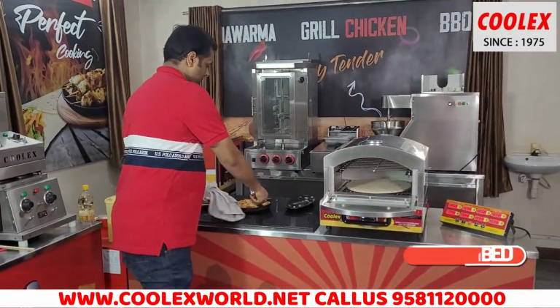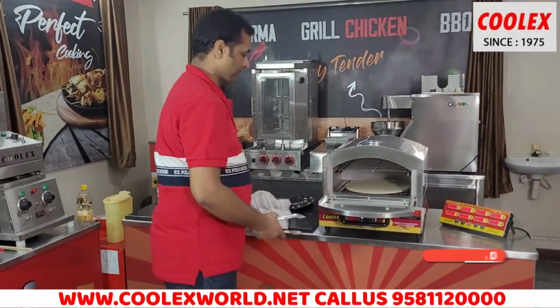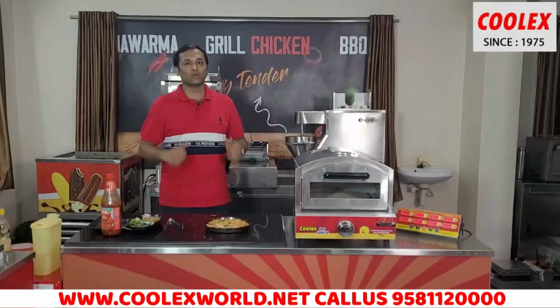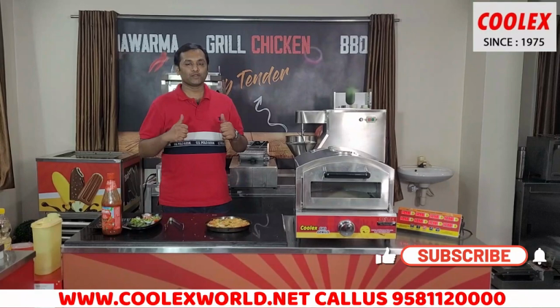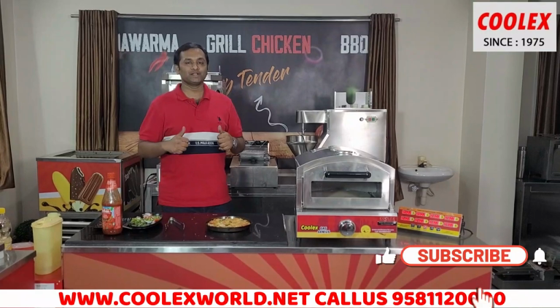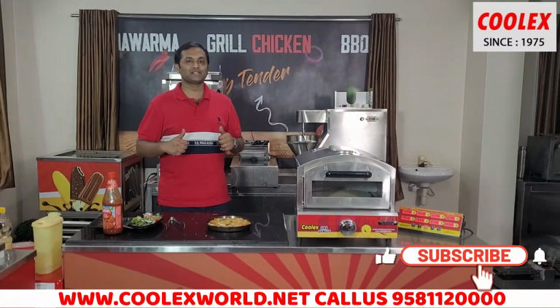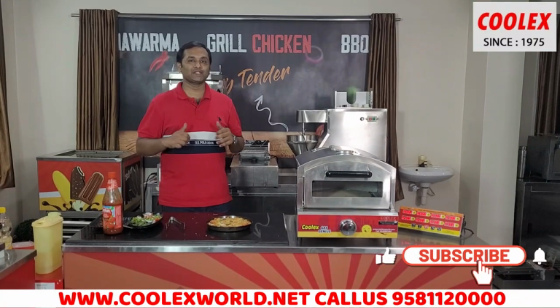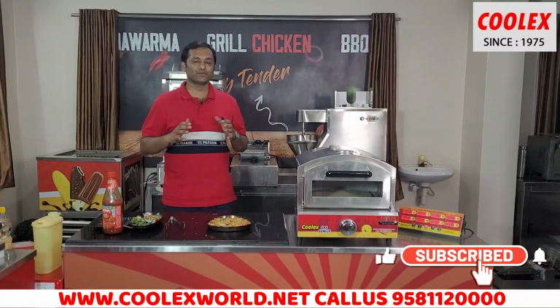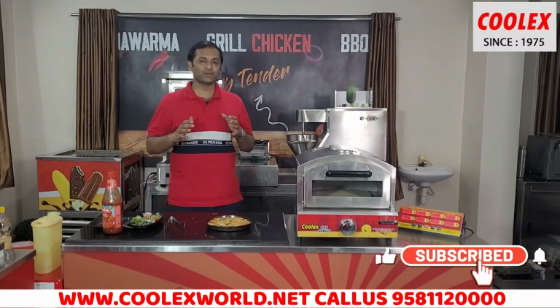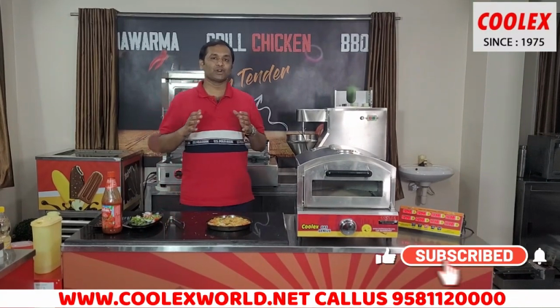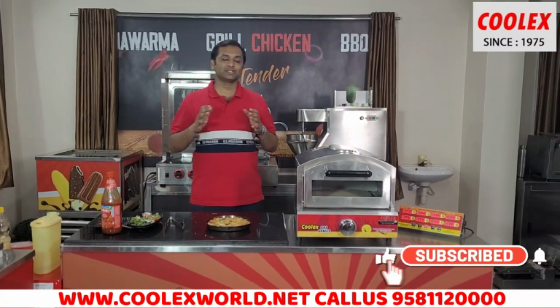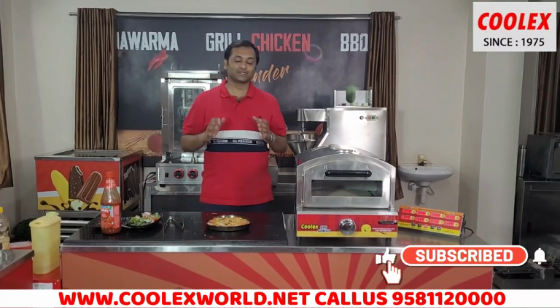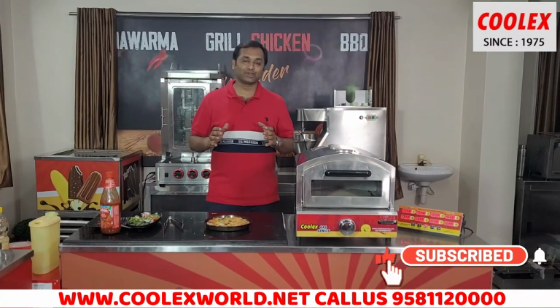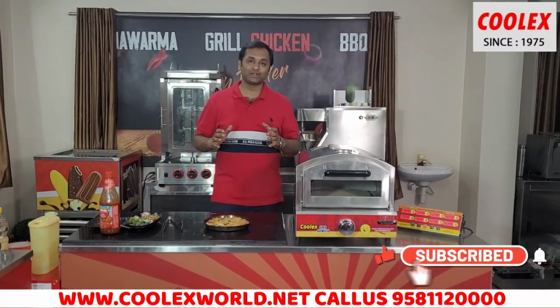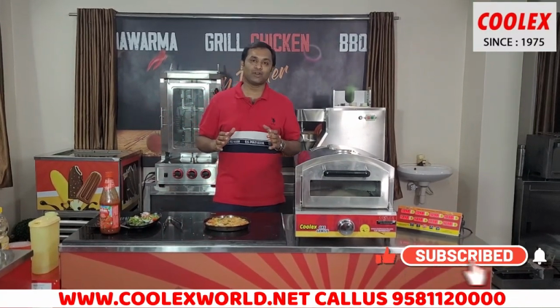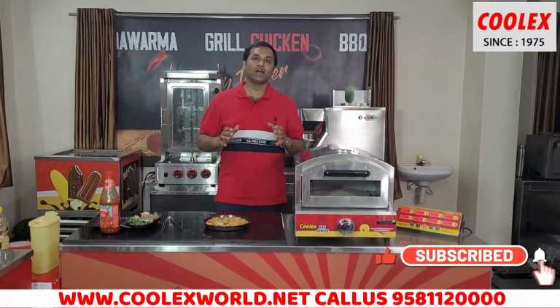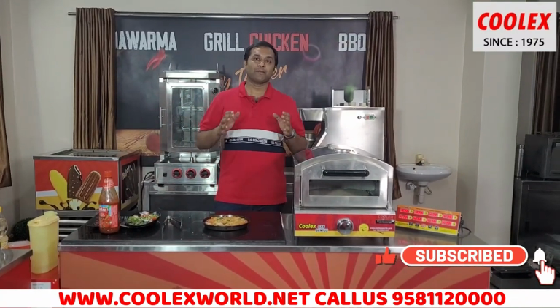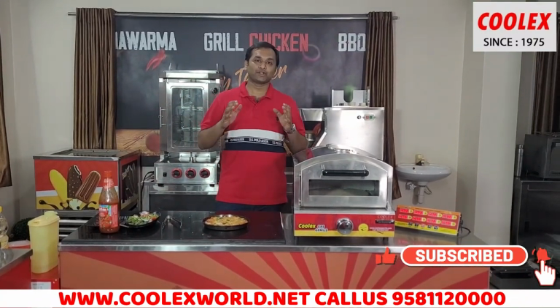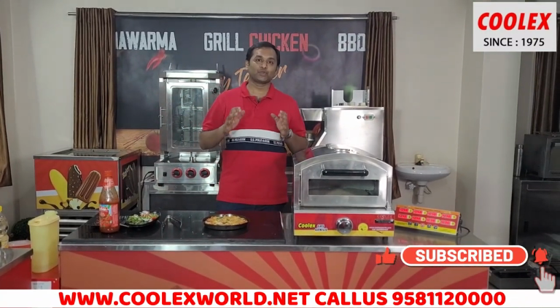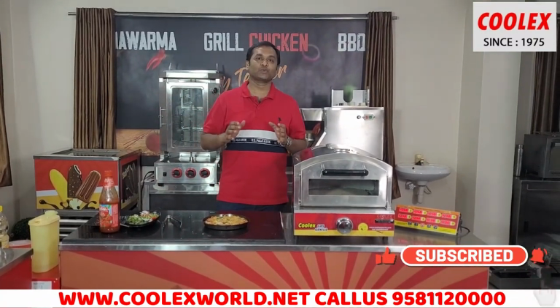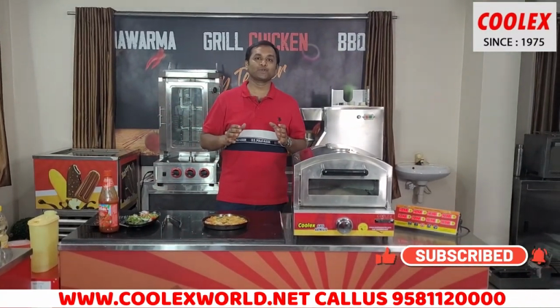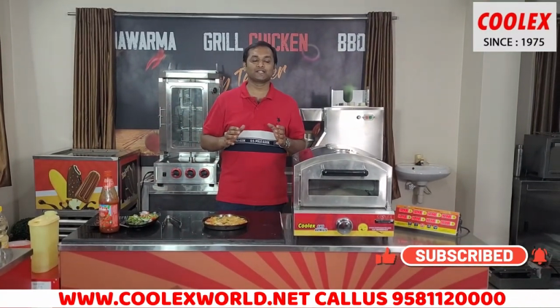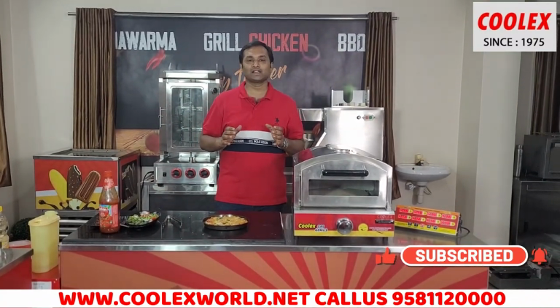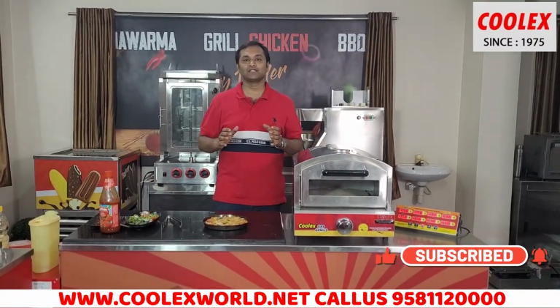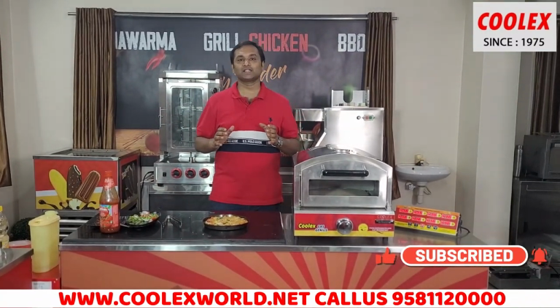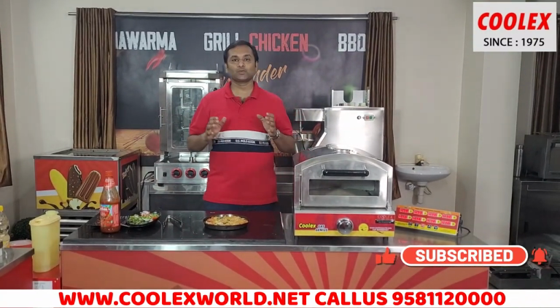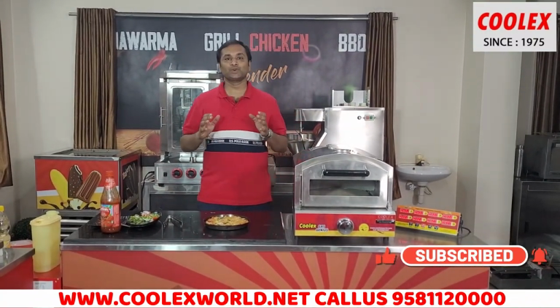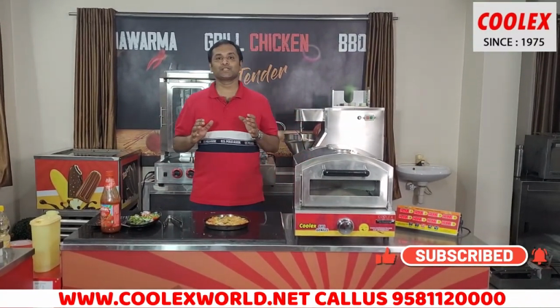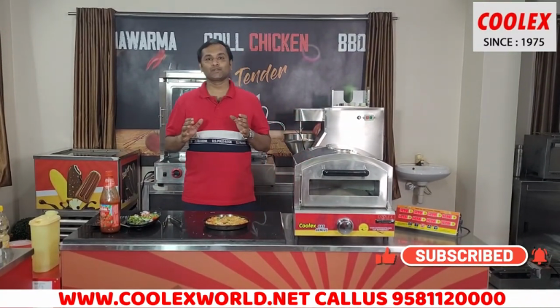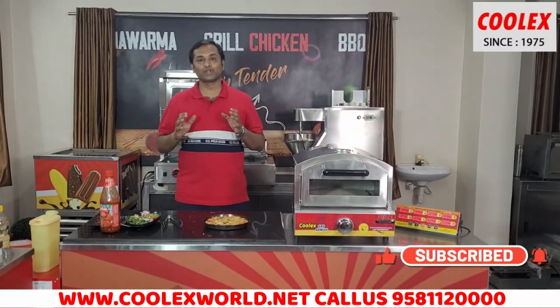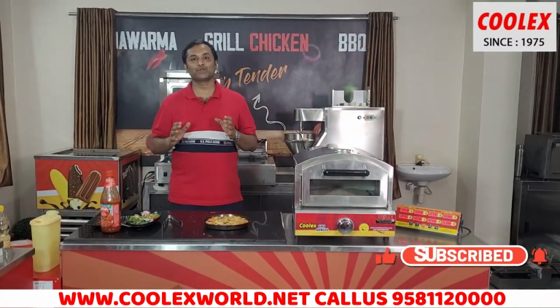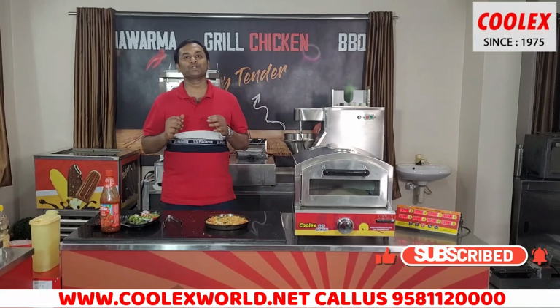Okay friends, thank you for watching this video. Visit our showroom and update your food equipment.